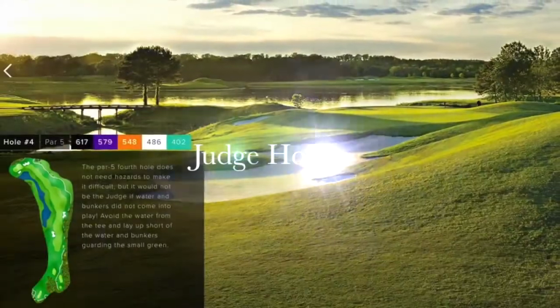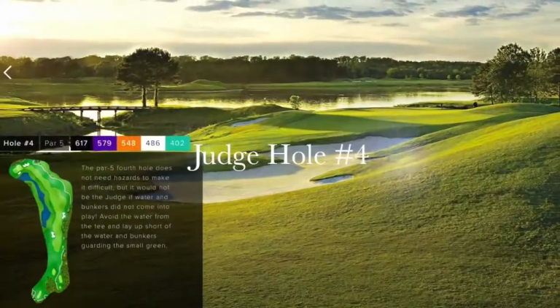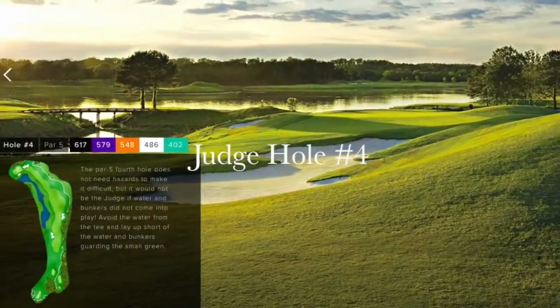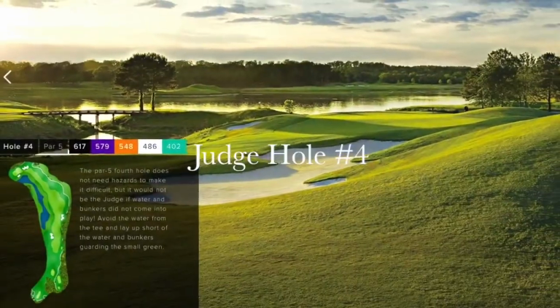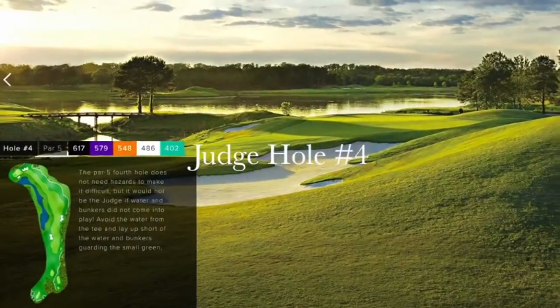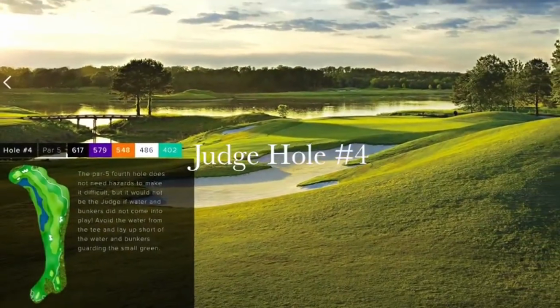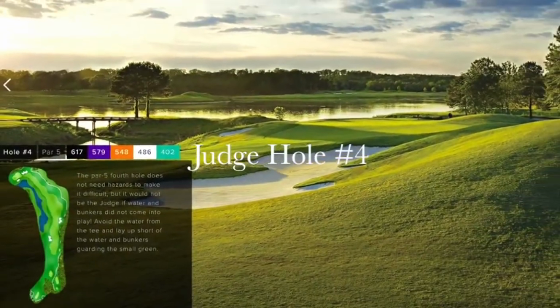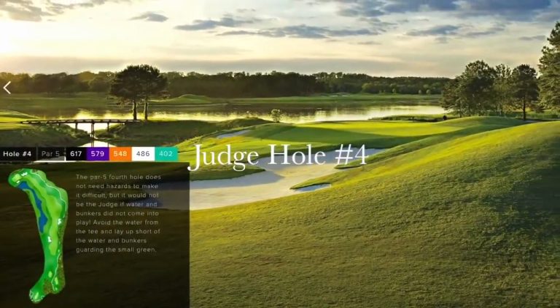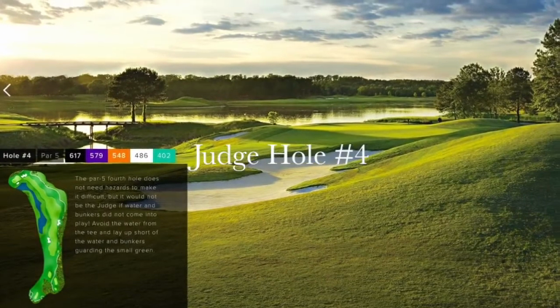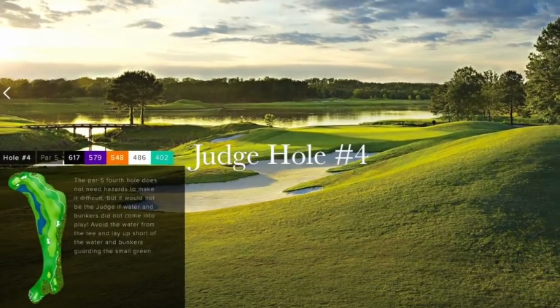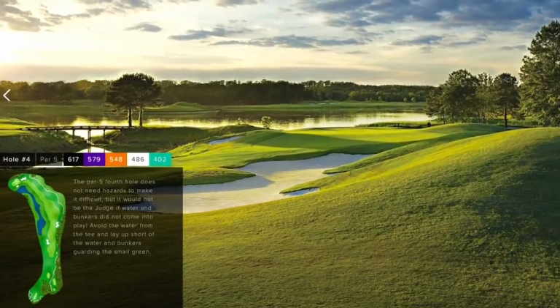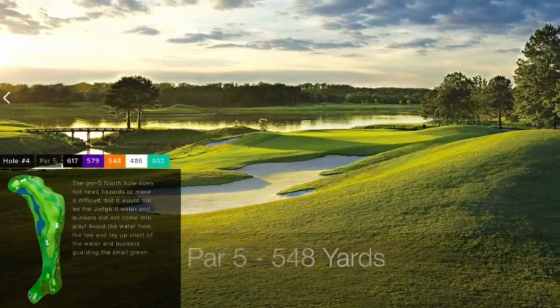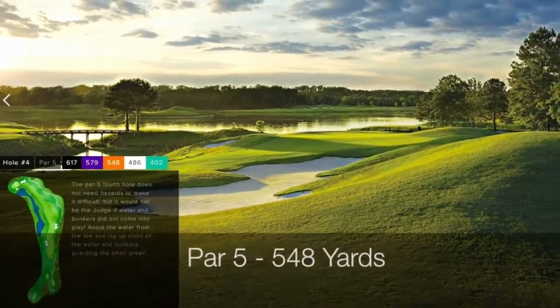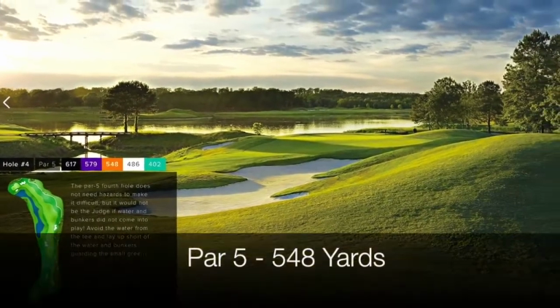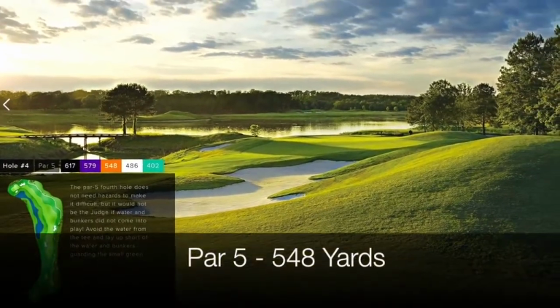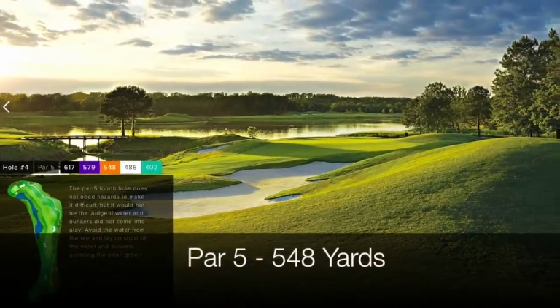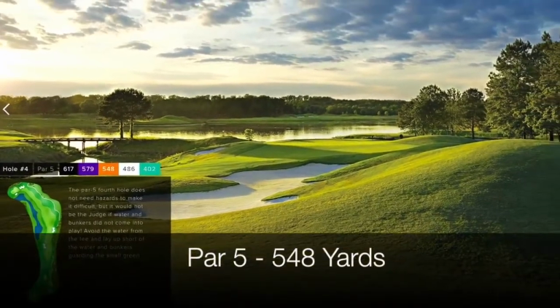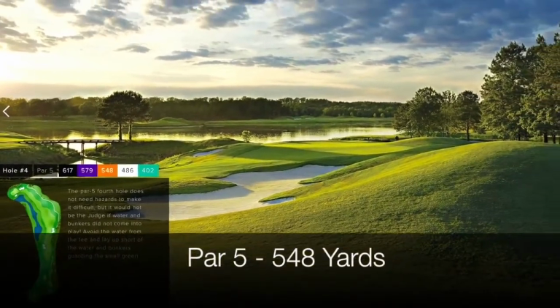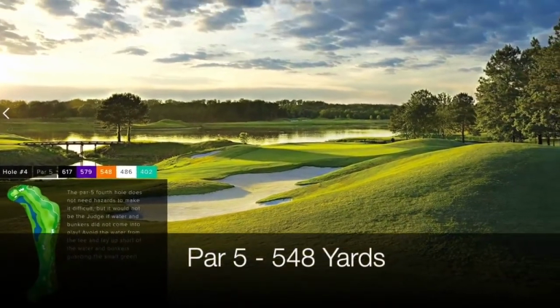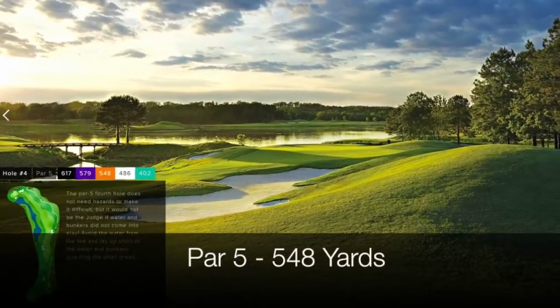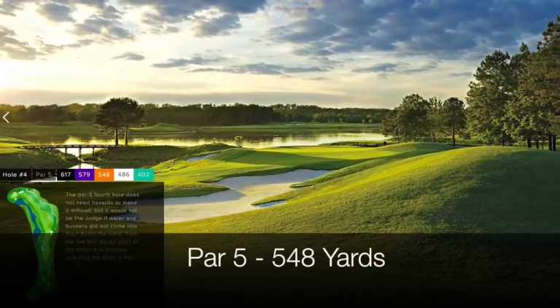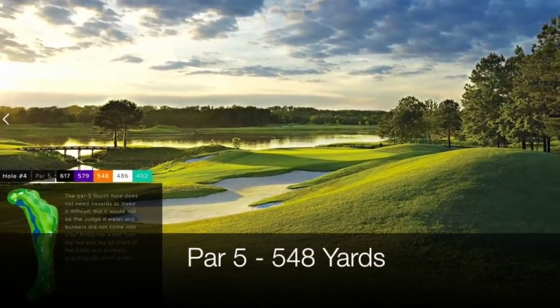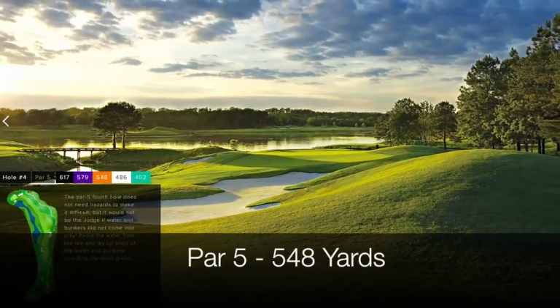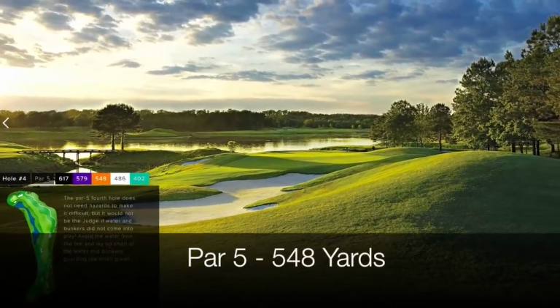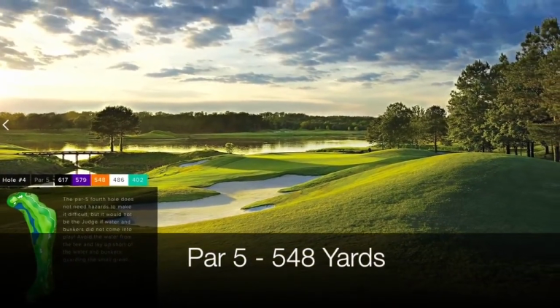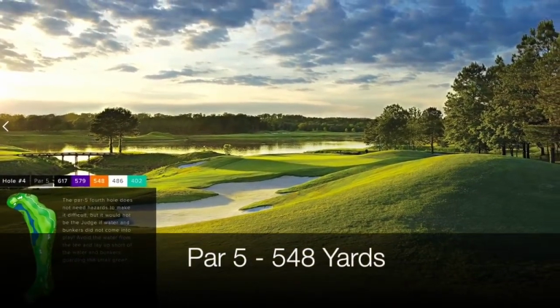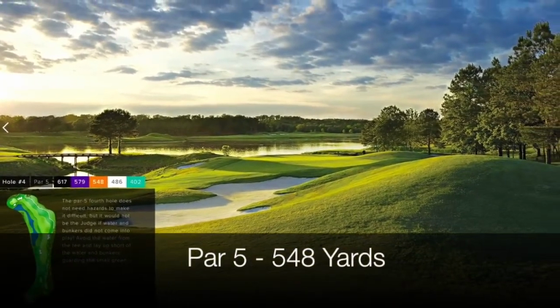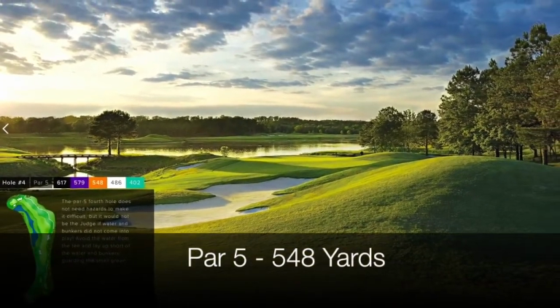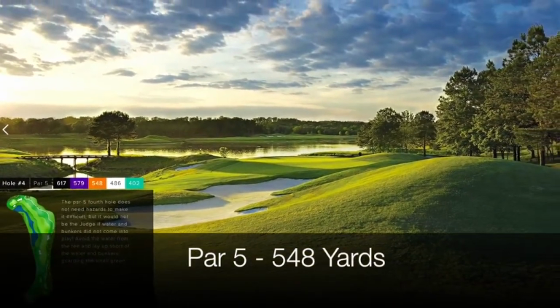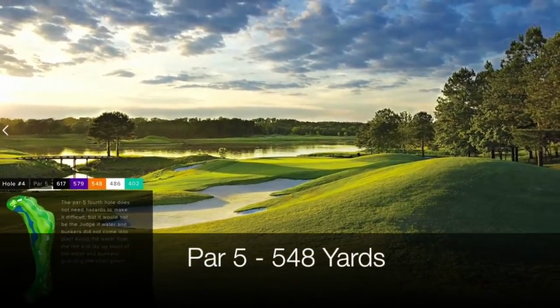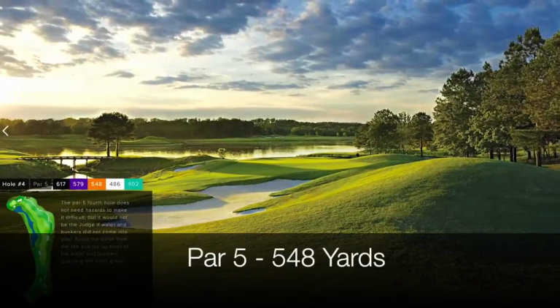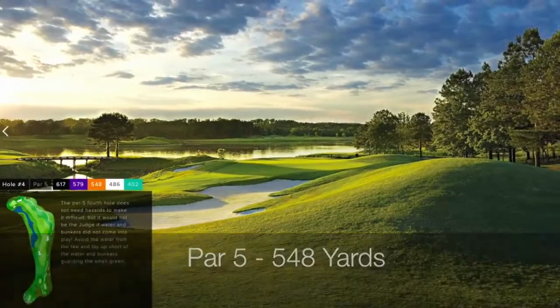The fourth hole on the Judge is a 548-yard par 5 that requires three really good shots to reach the green.